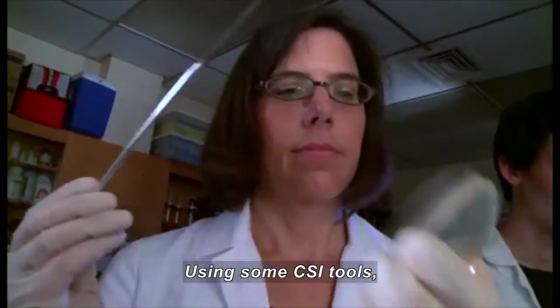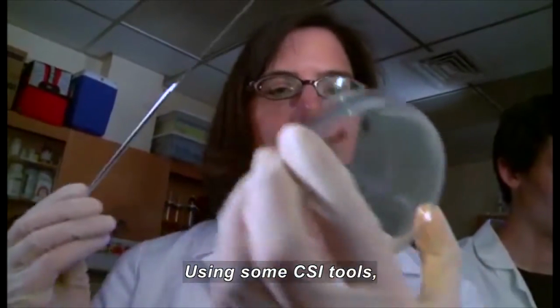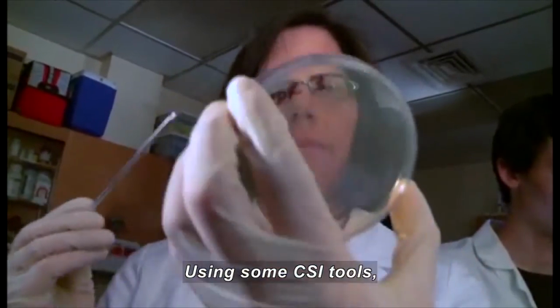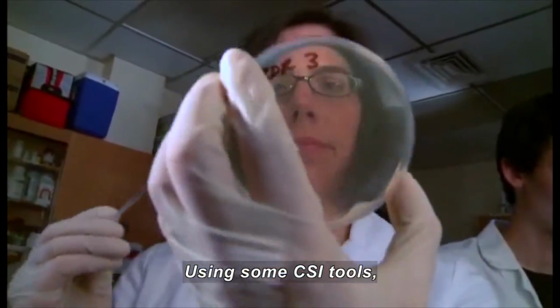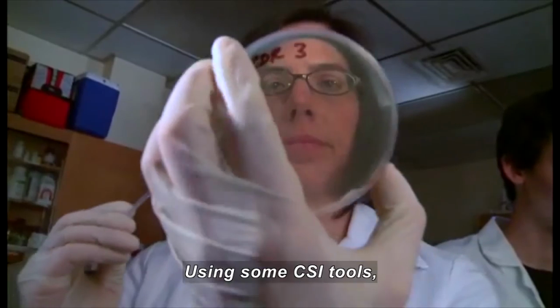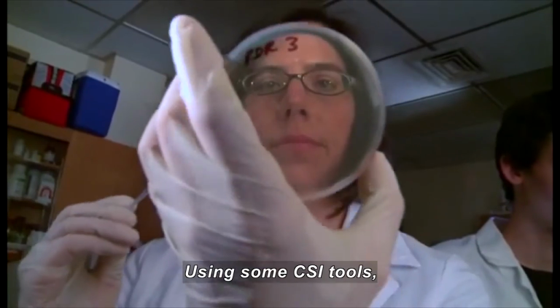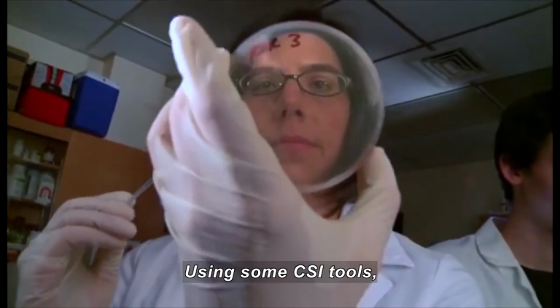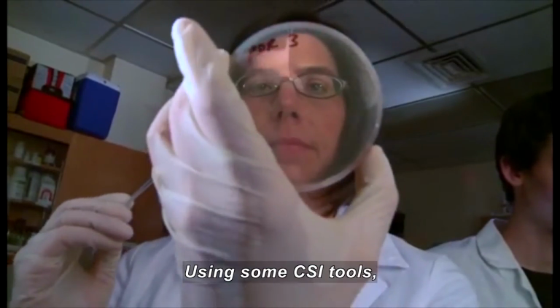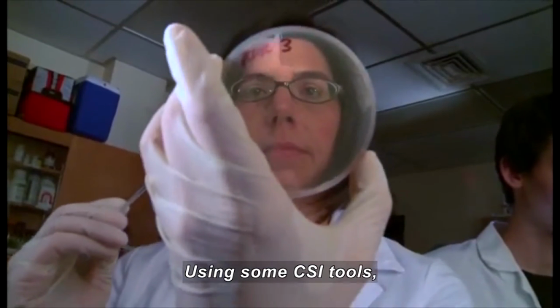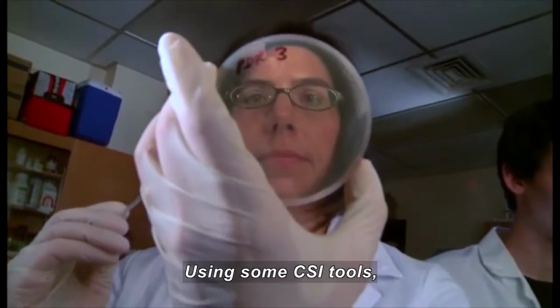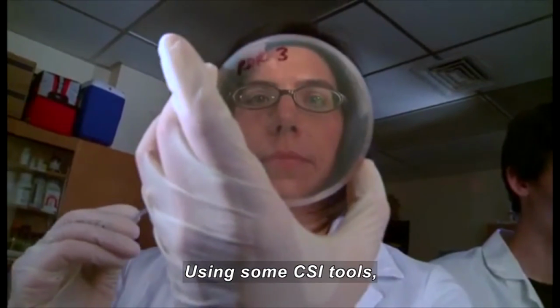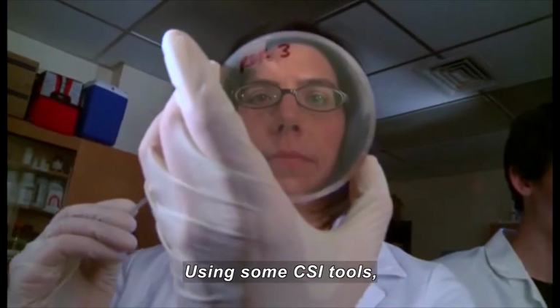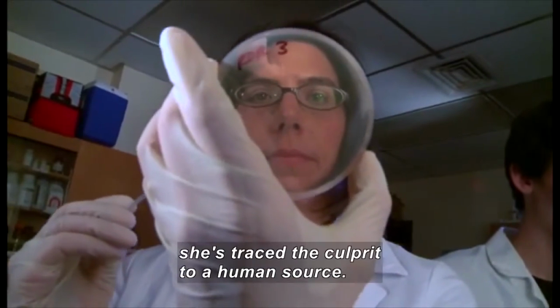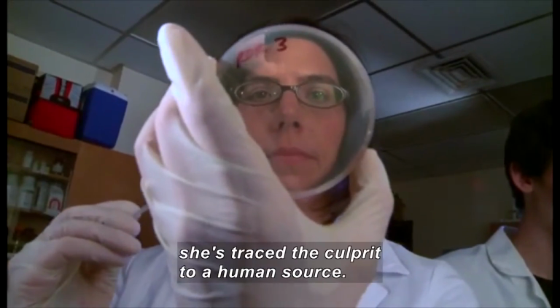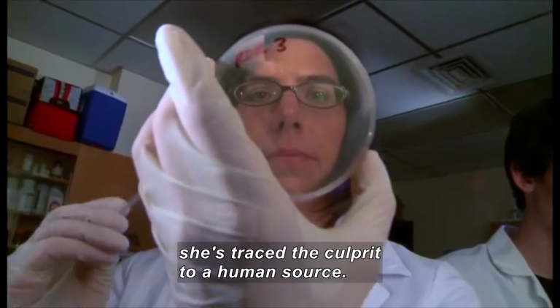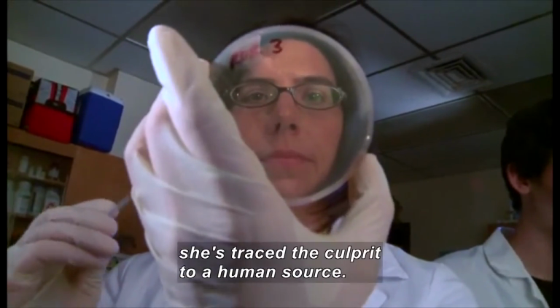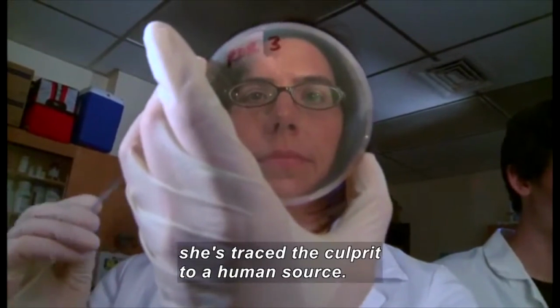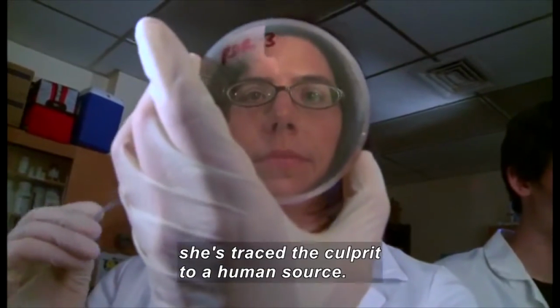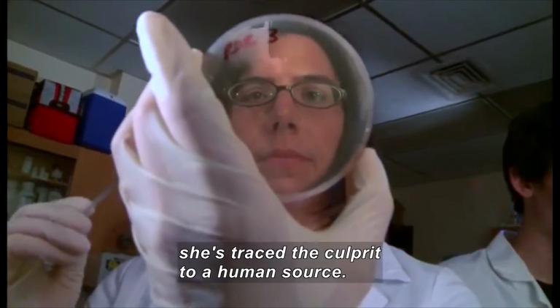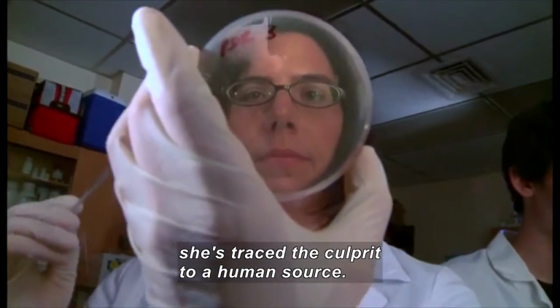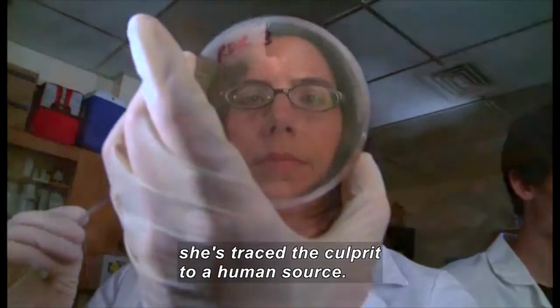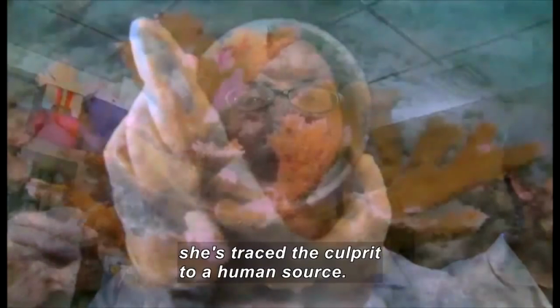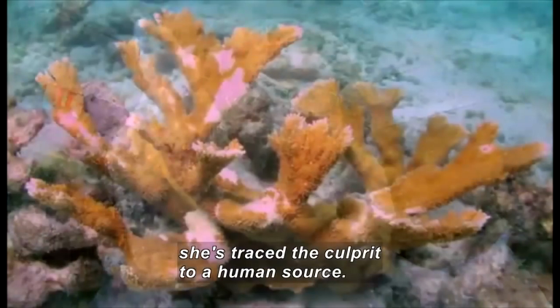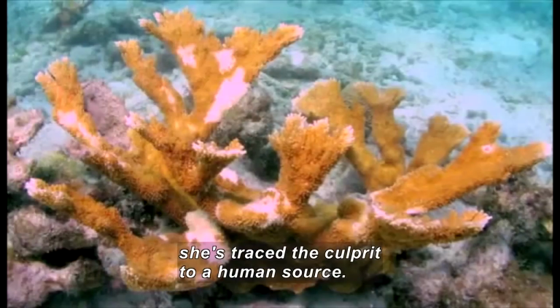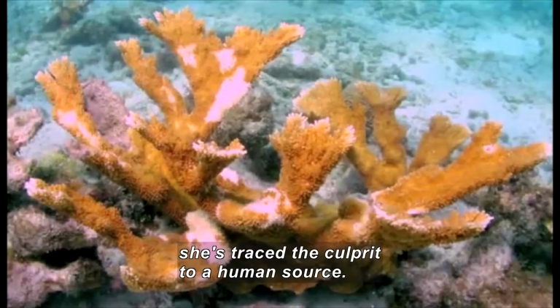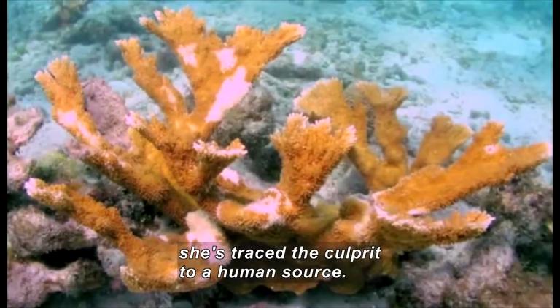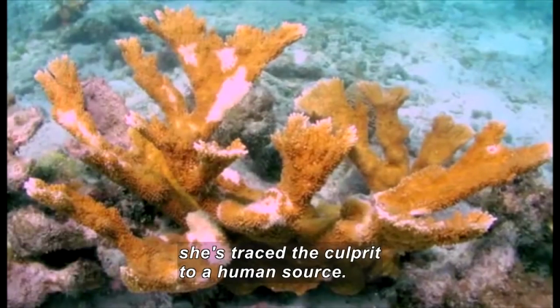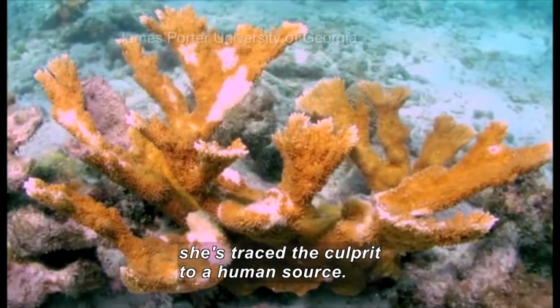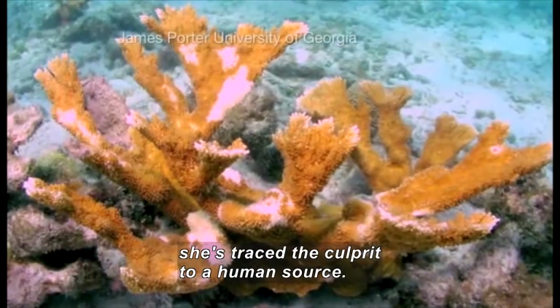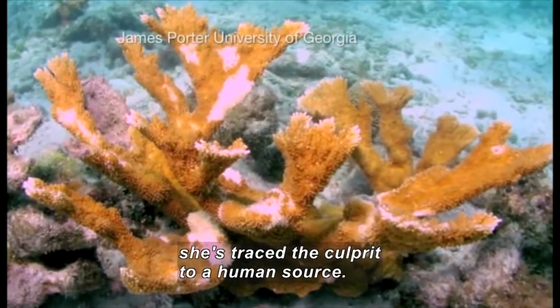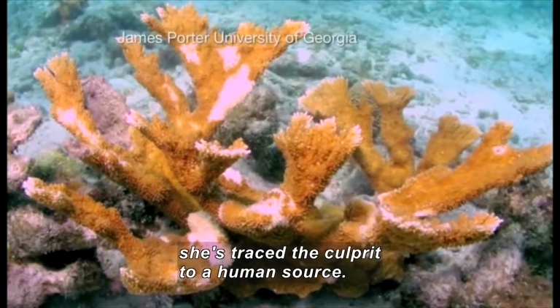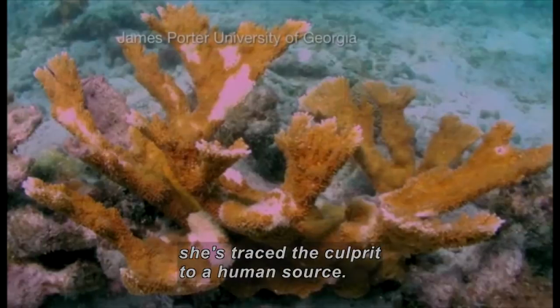Using some CSI tools, she's traced the culprit to a human source.